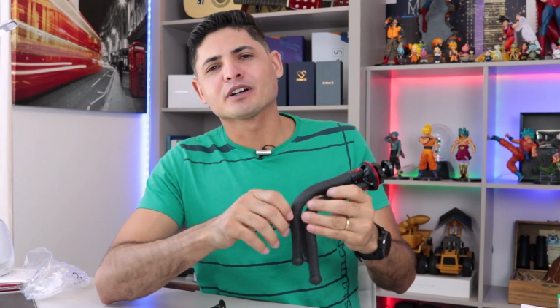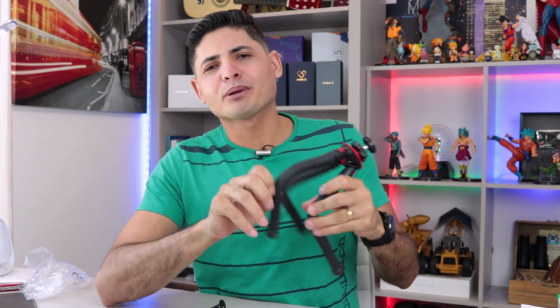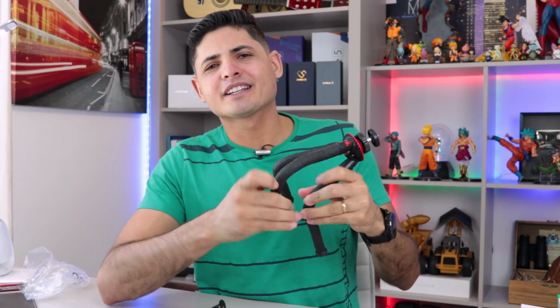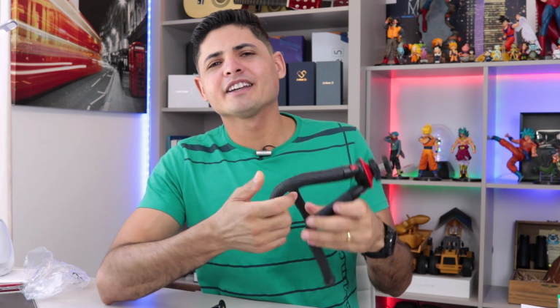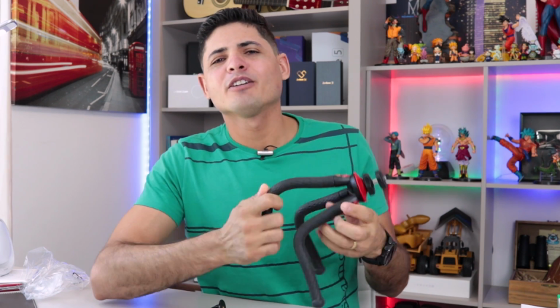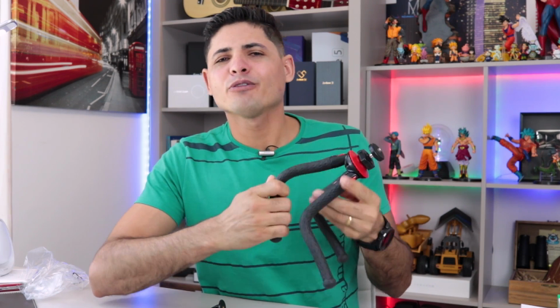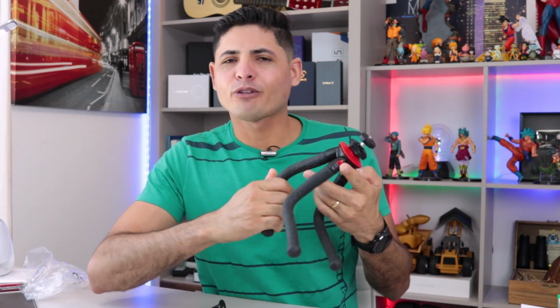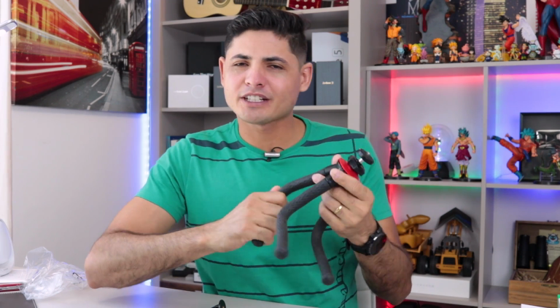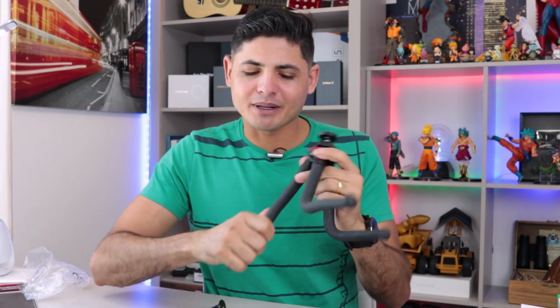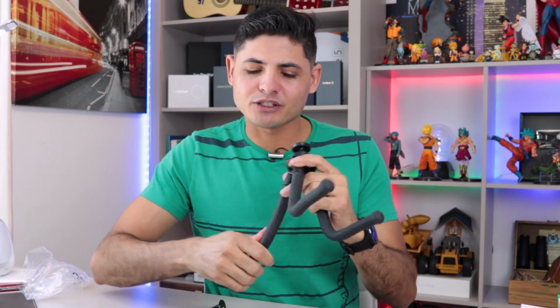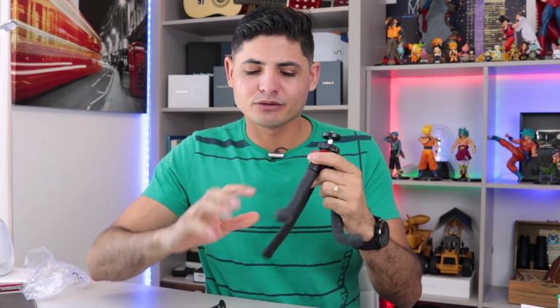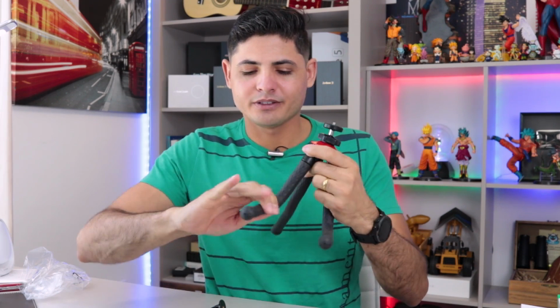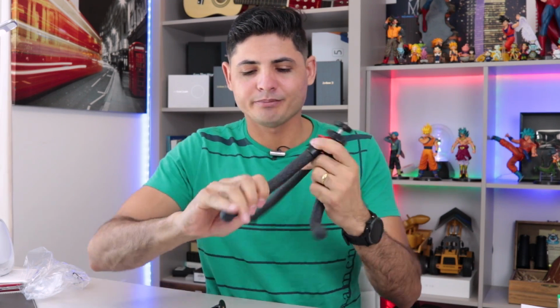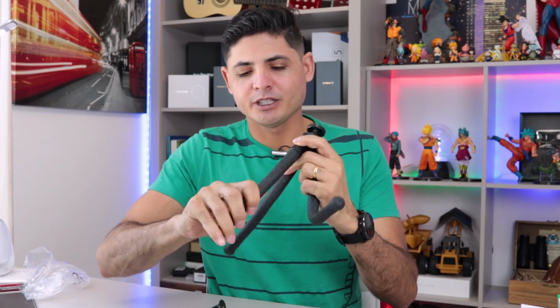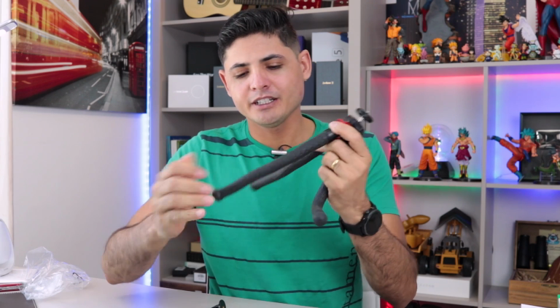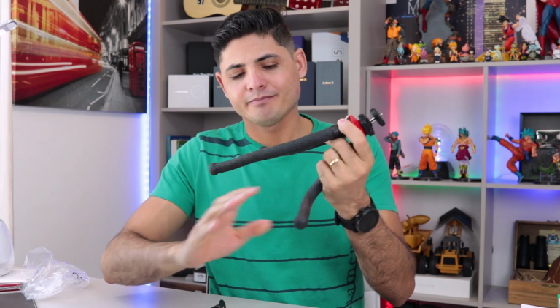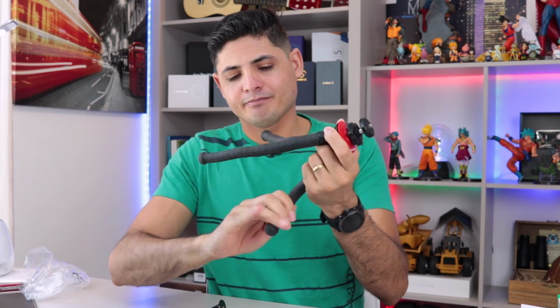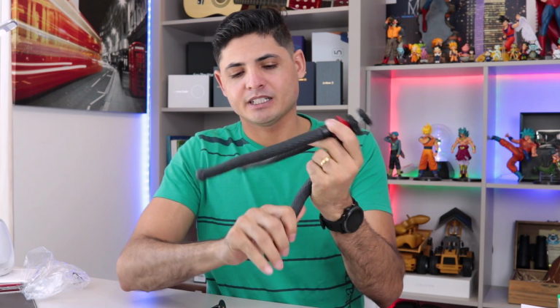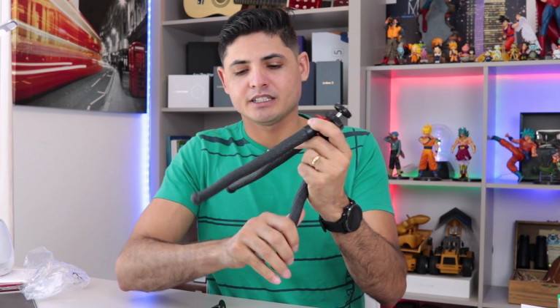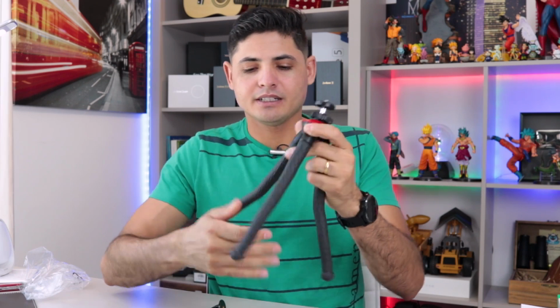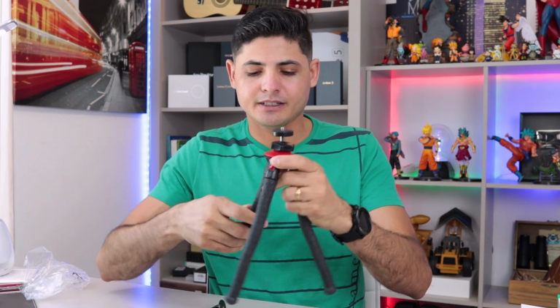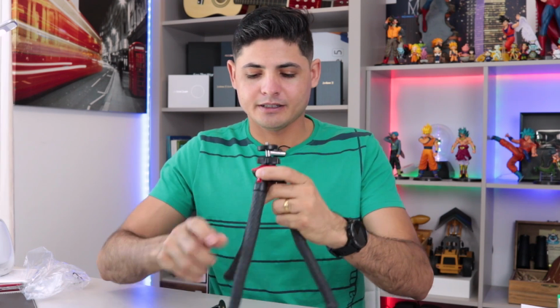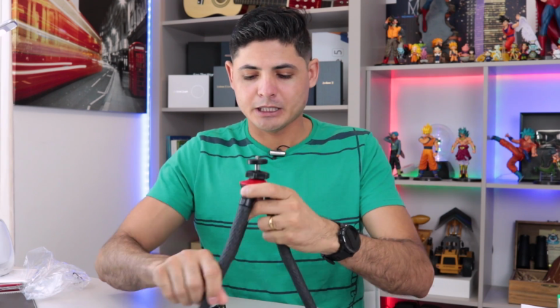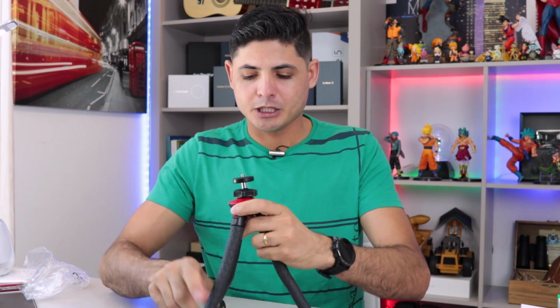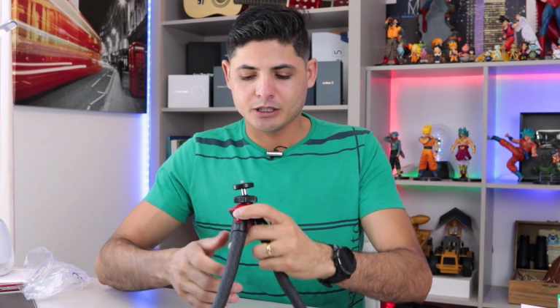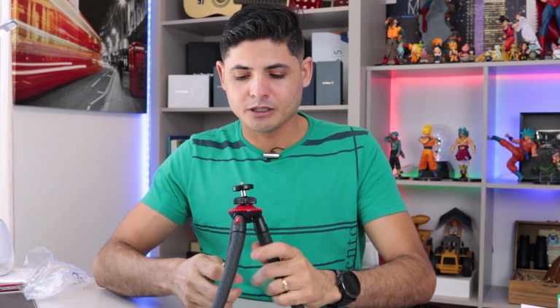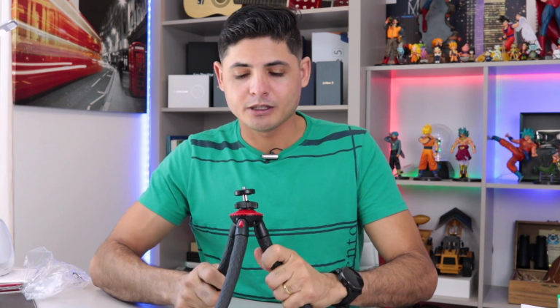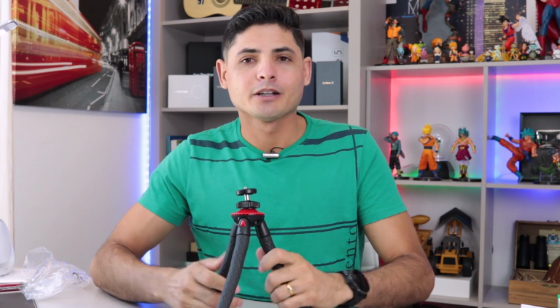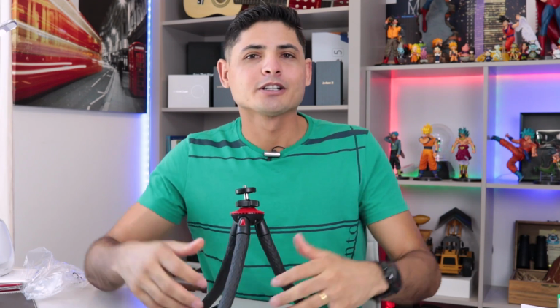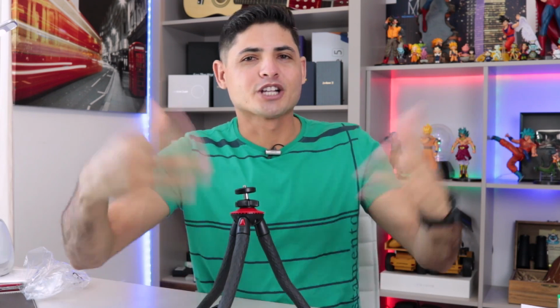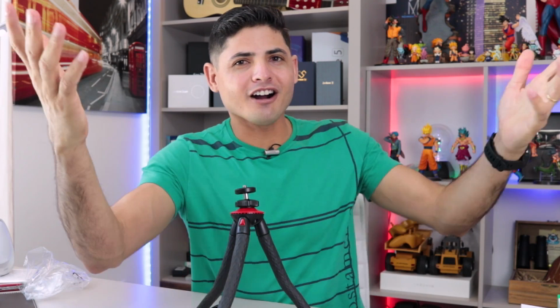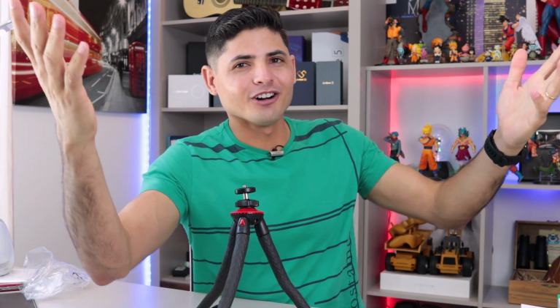É isso aí. Vou ficando por aqui. Um forte abraço. Tchau!